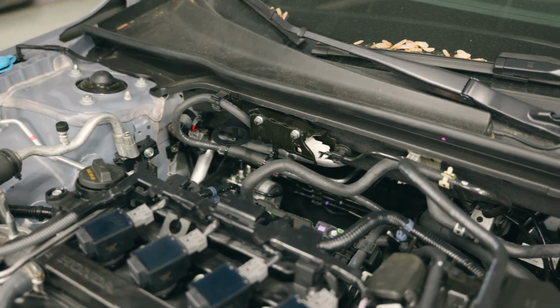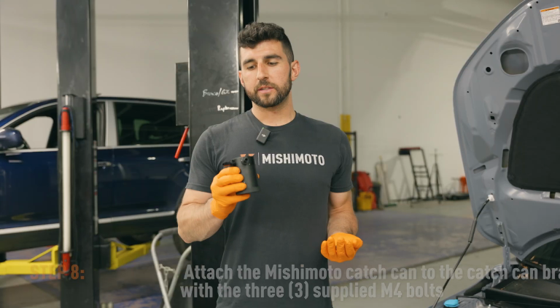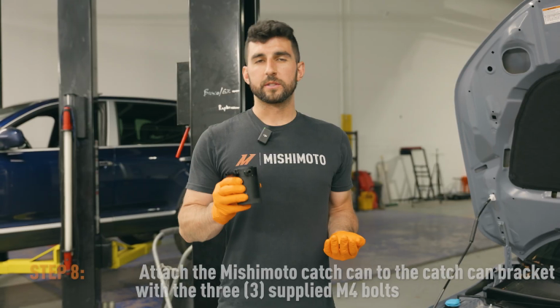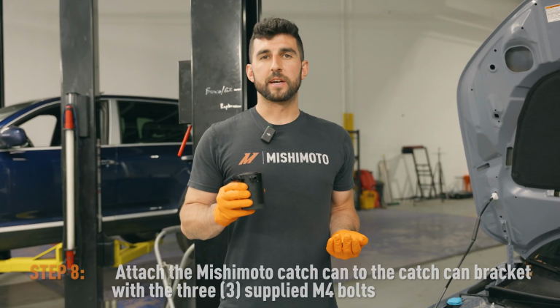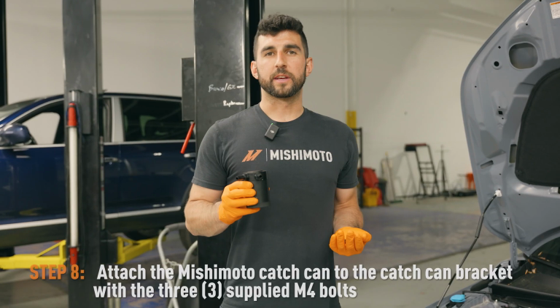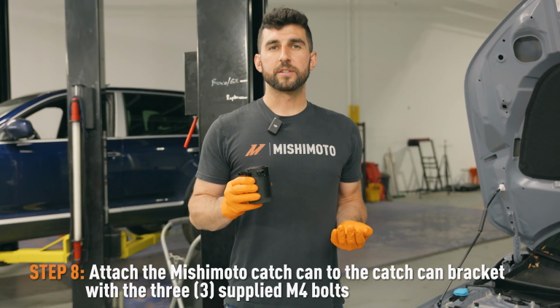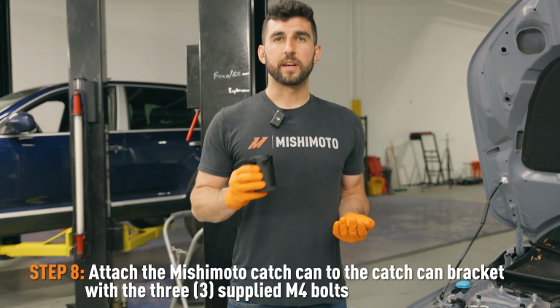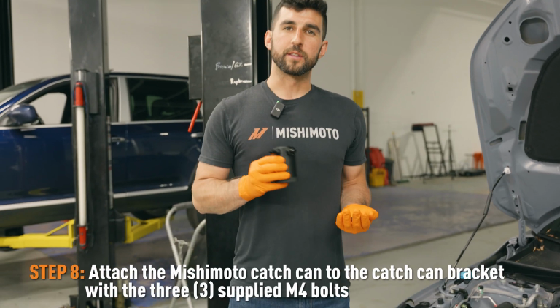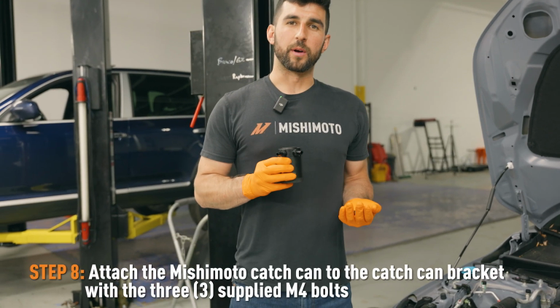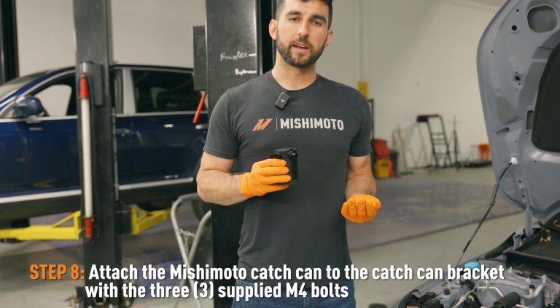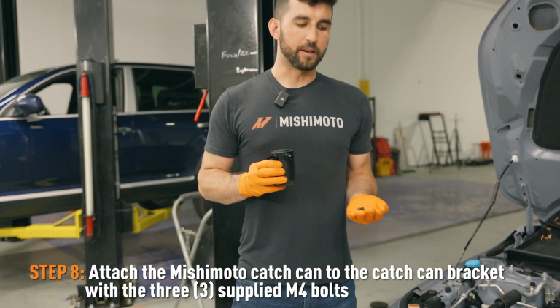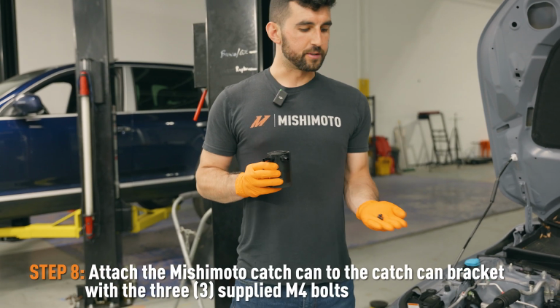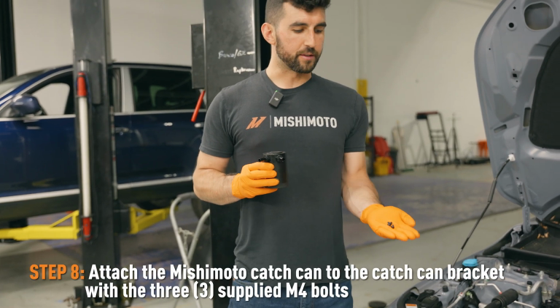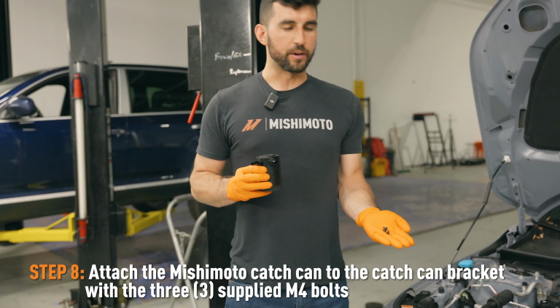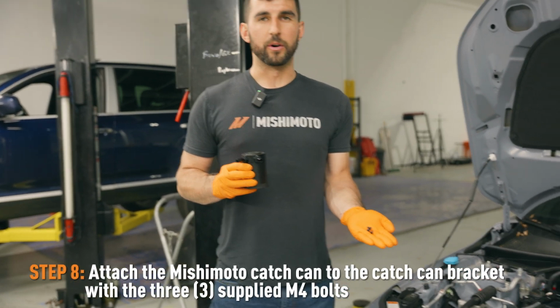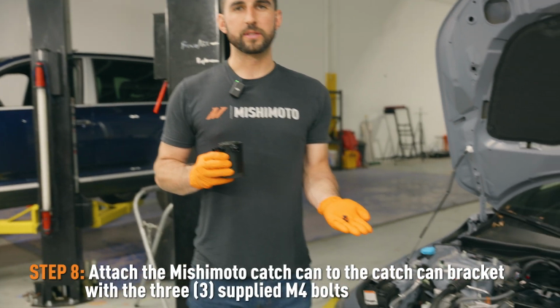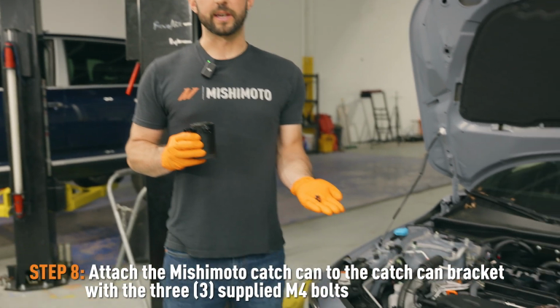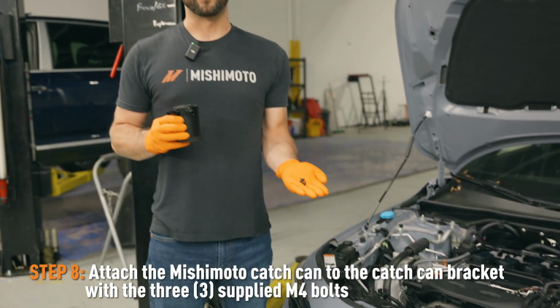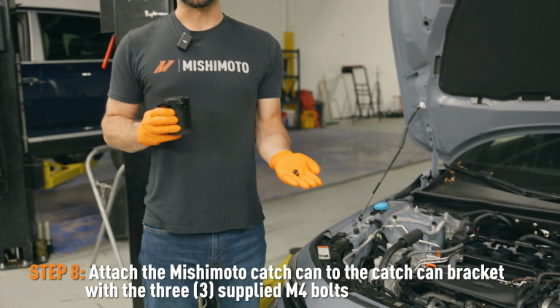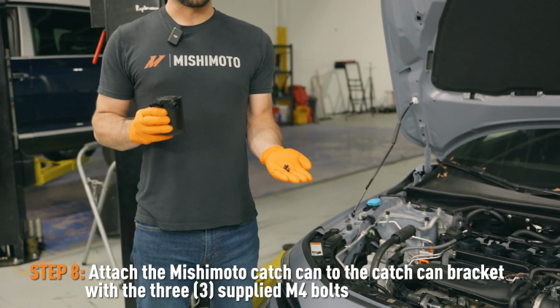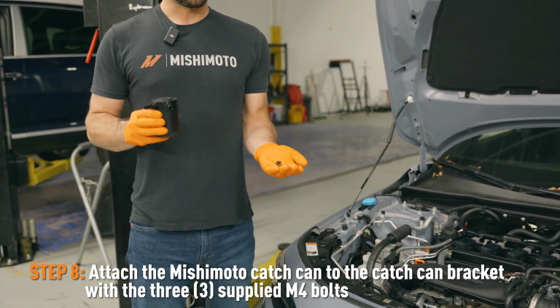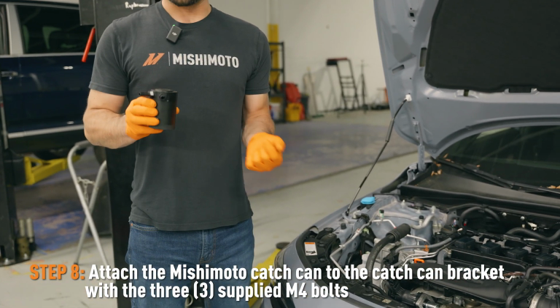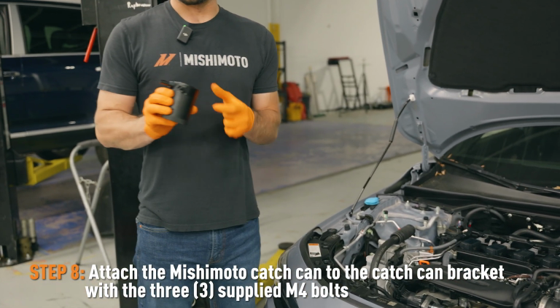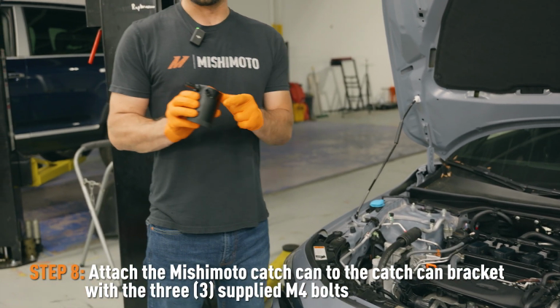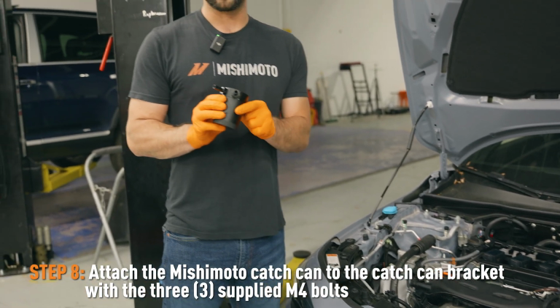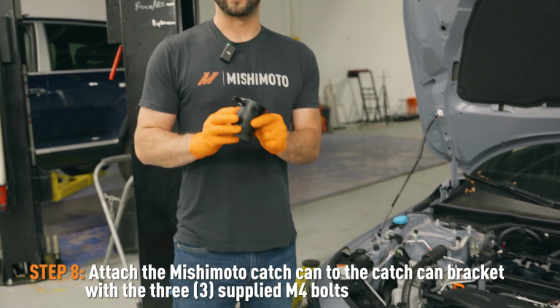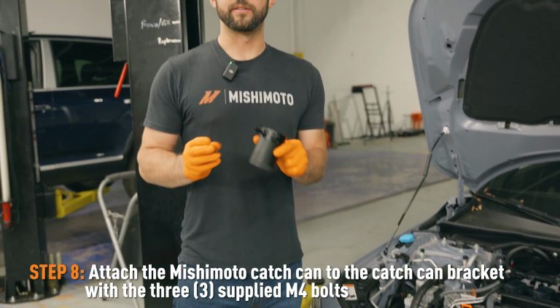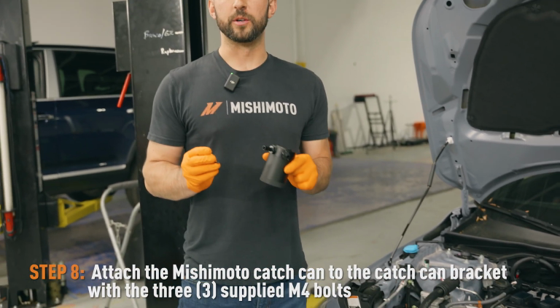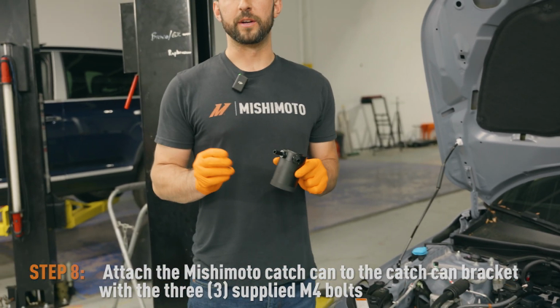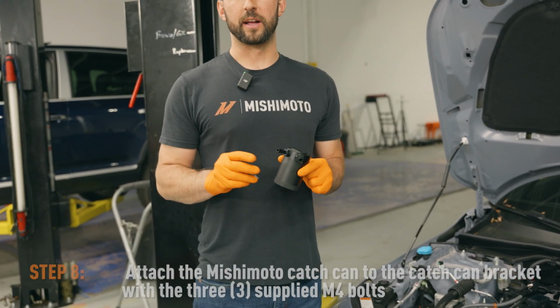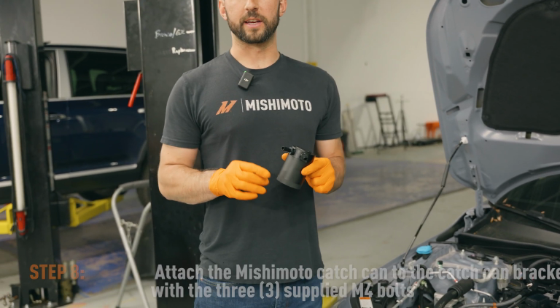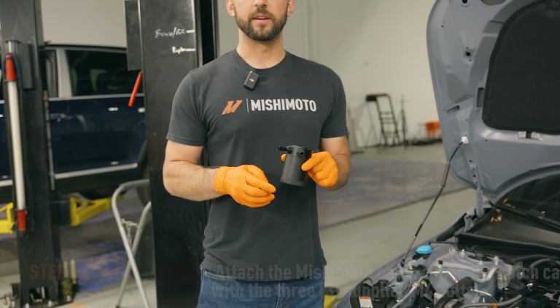We'll attach the catch can to the bracket using the three bolts that came with the kit and a 2.5 millimeter Allen key.